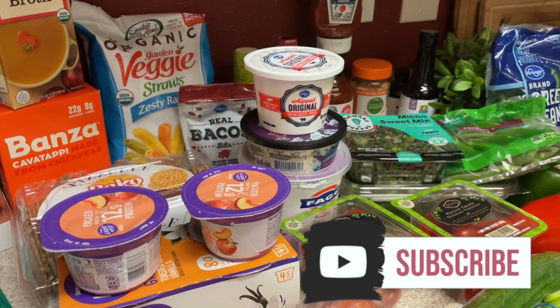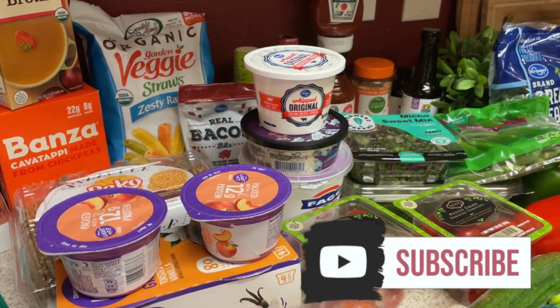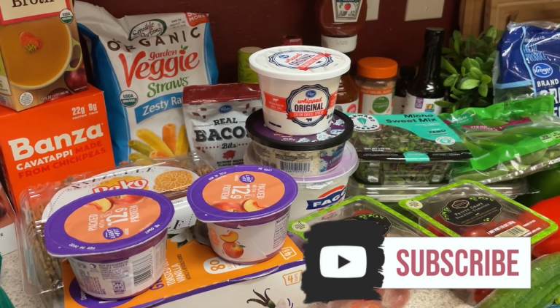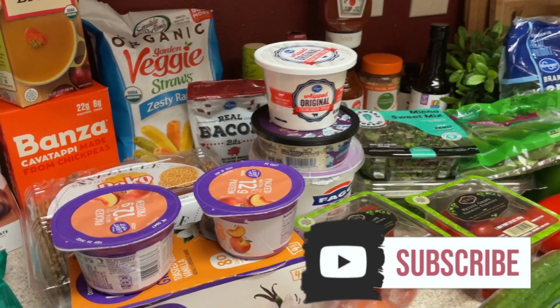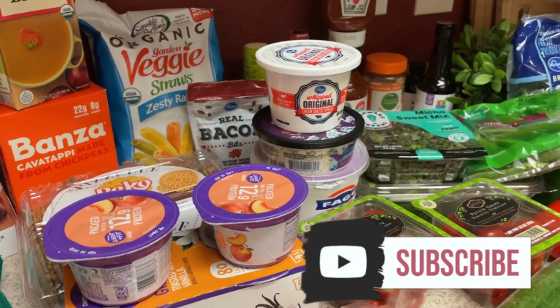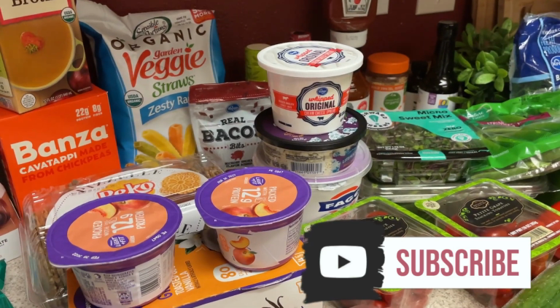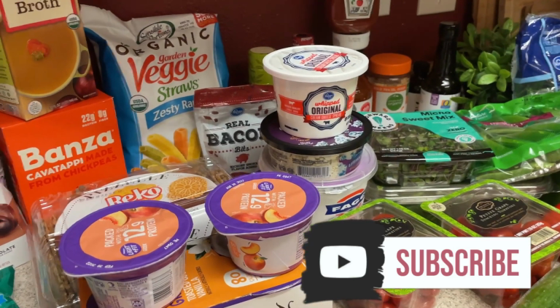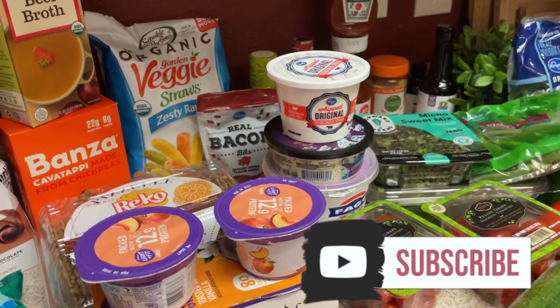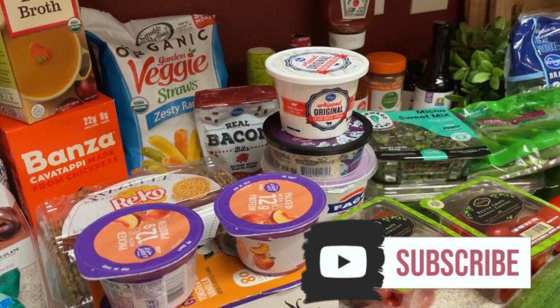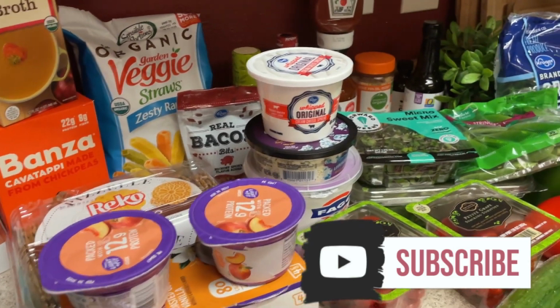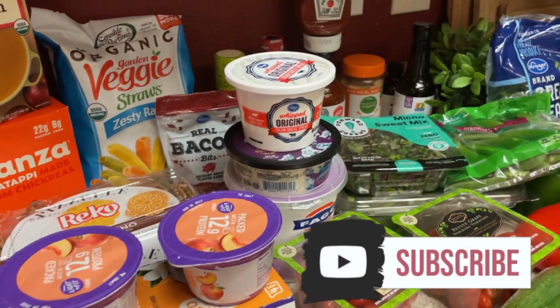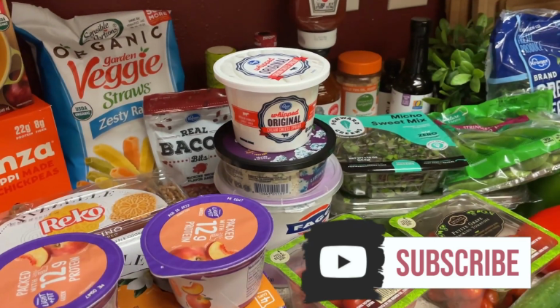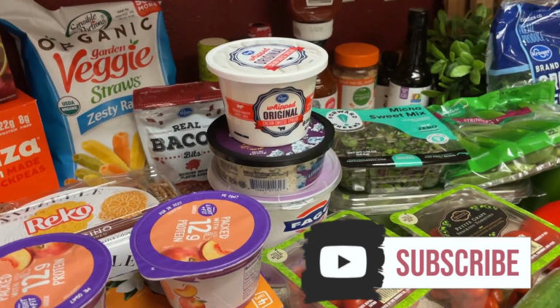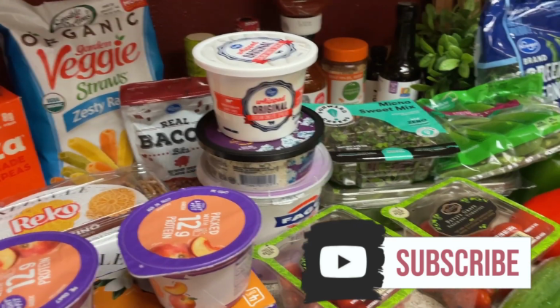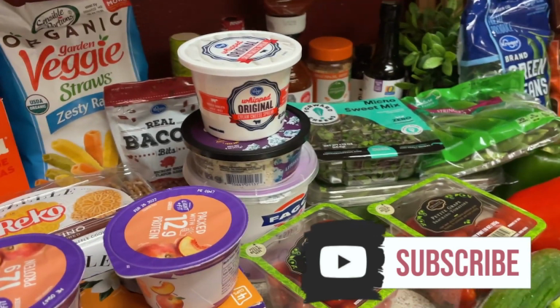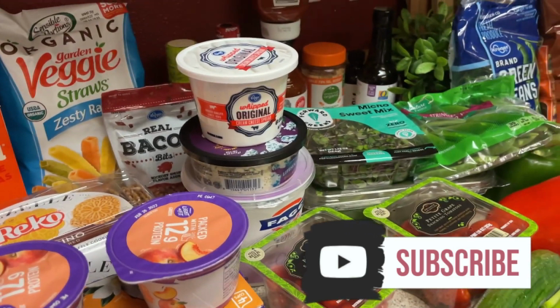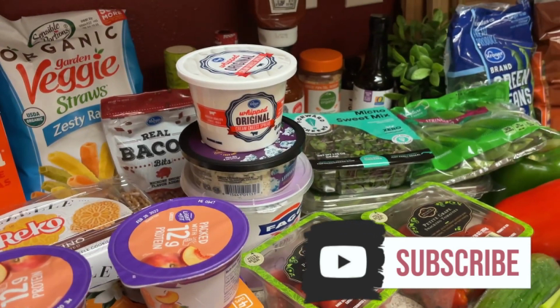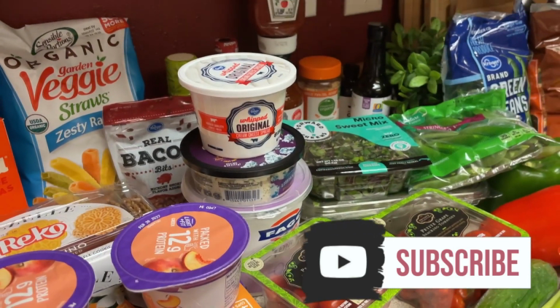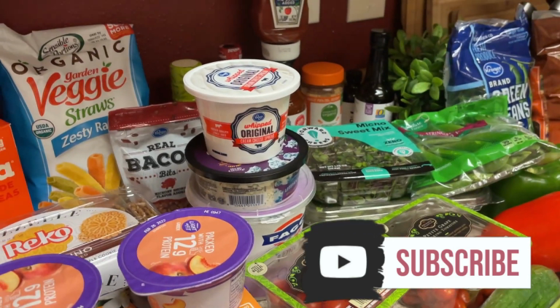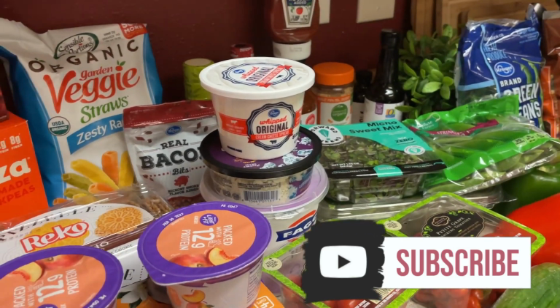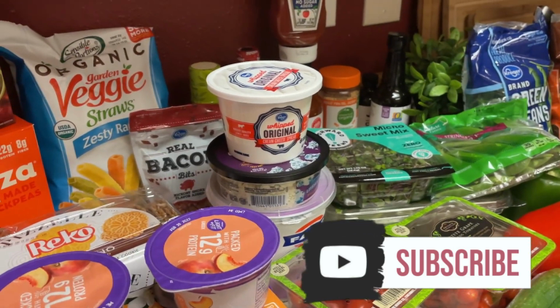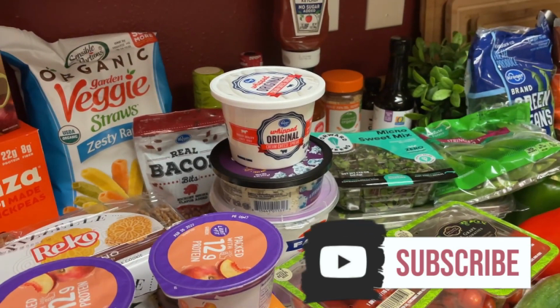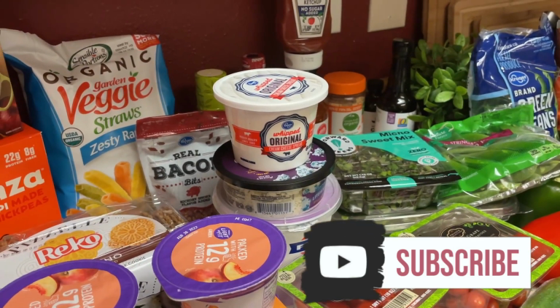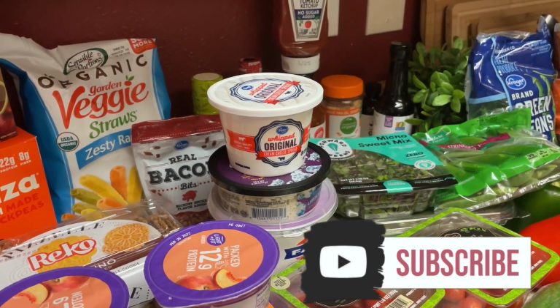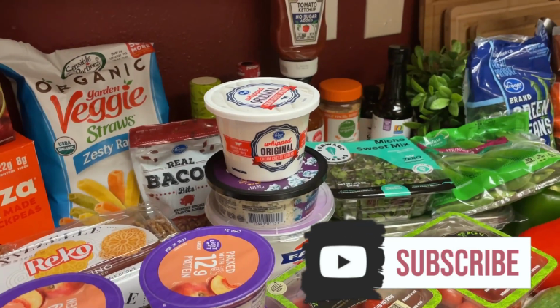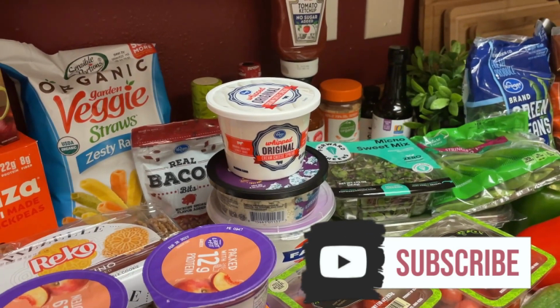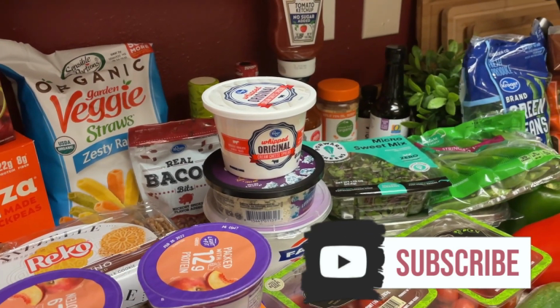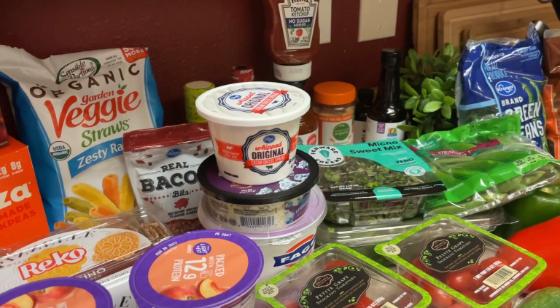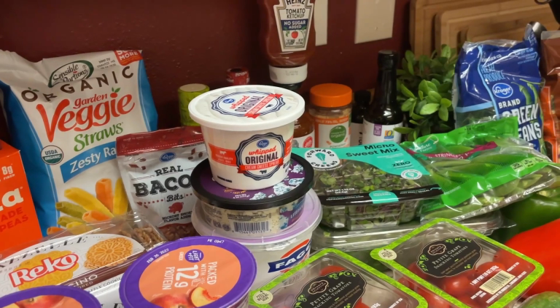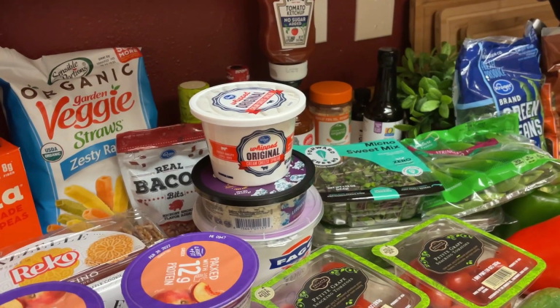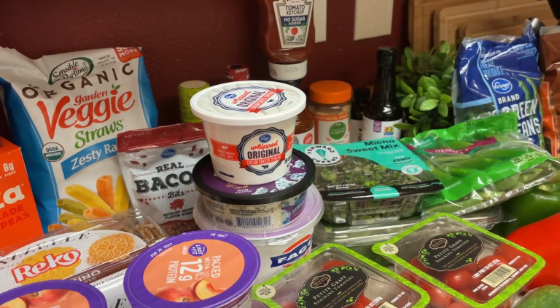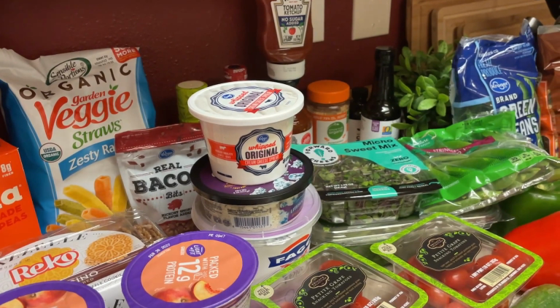Hey guys, welcome back to my channel. I have another grocery haul and meal plan for you. Let me tell you what my meal plan is first.